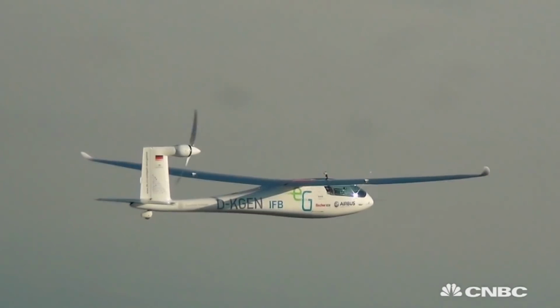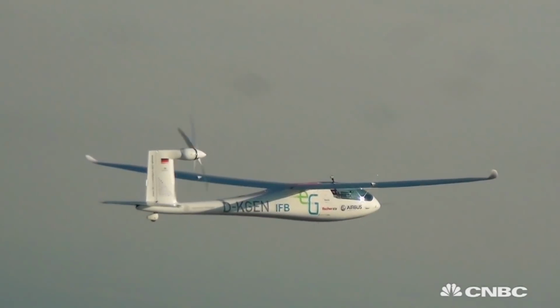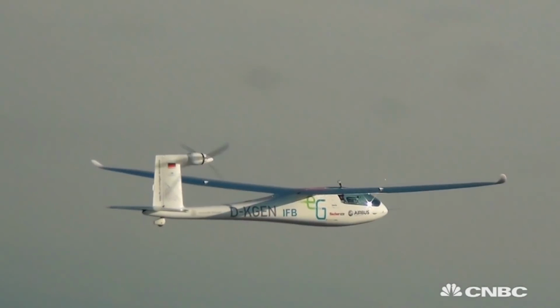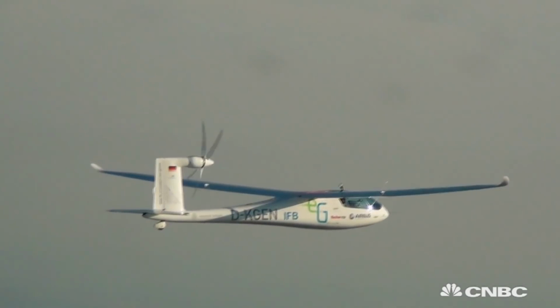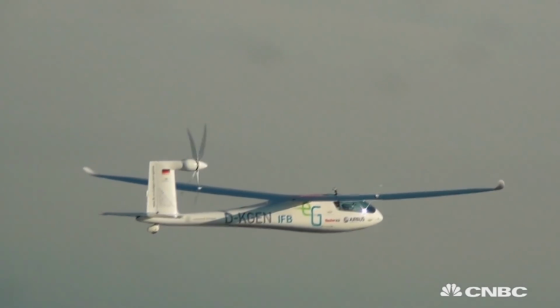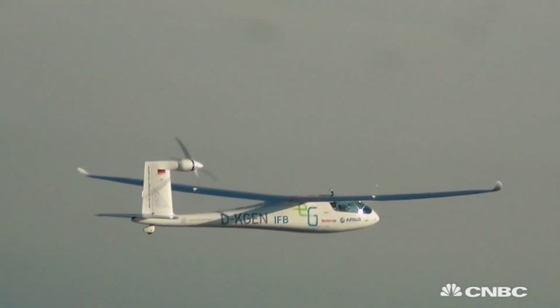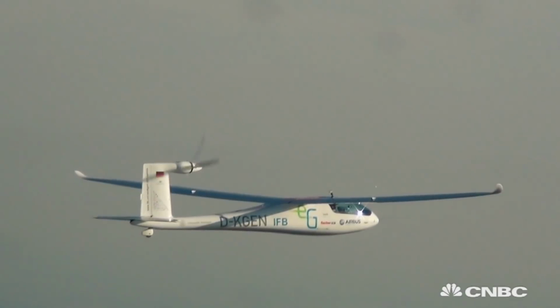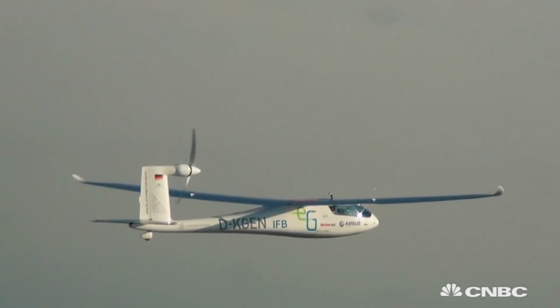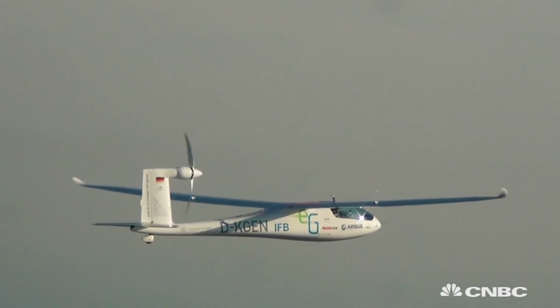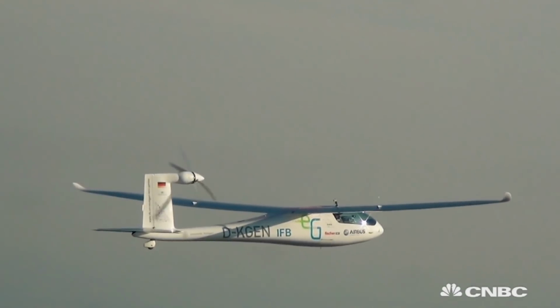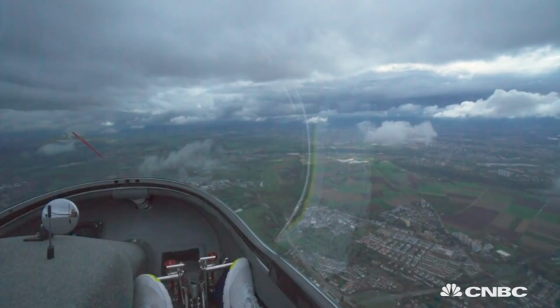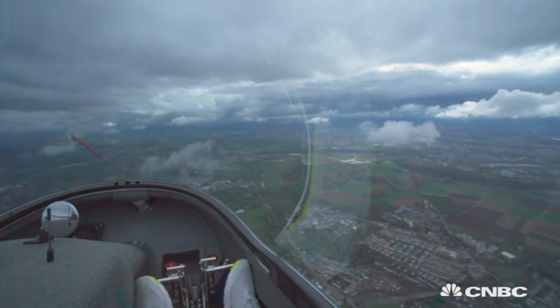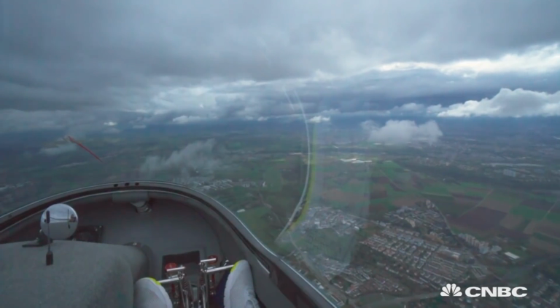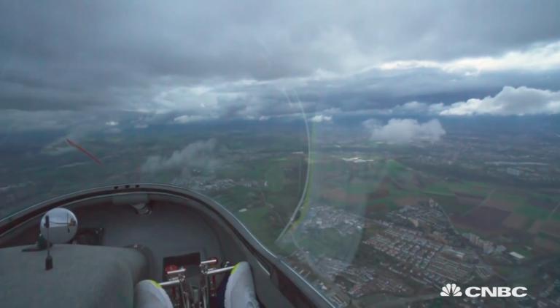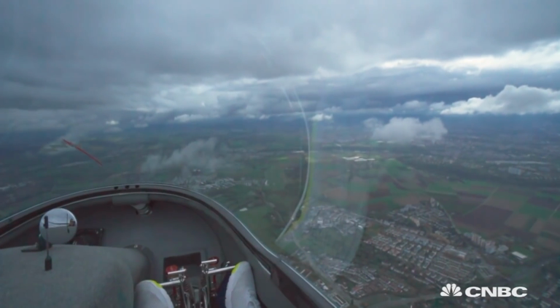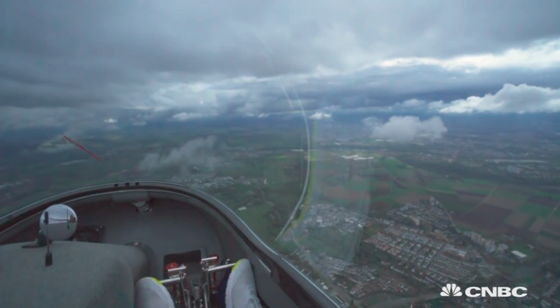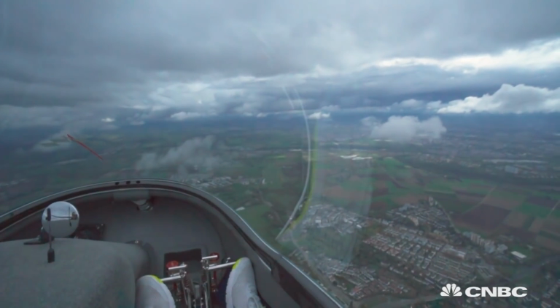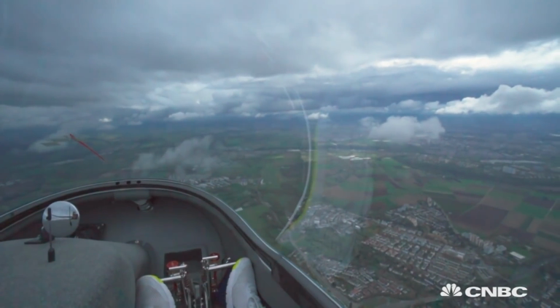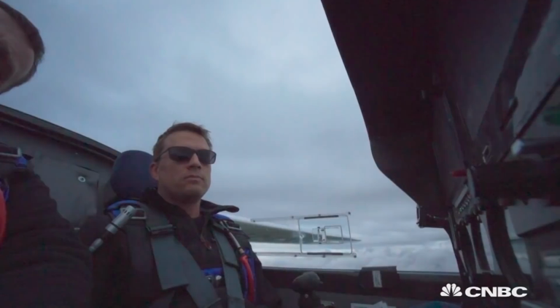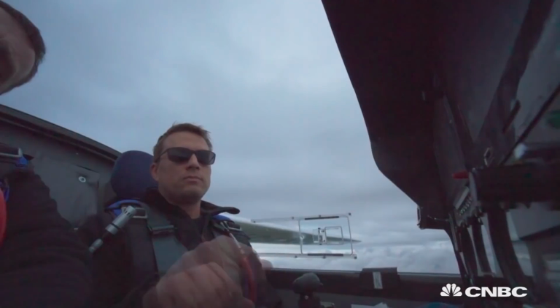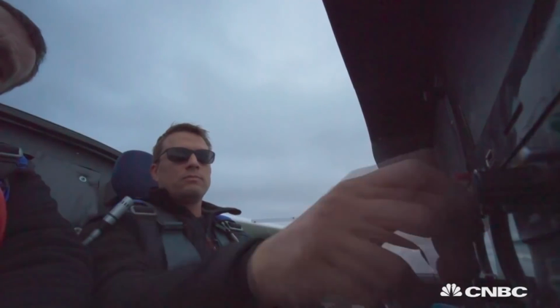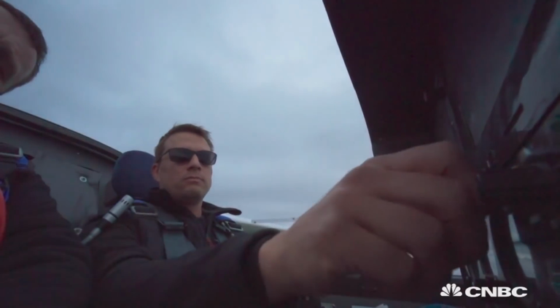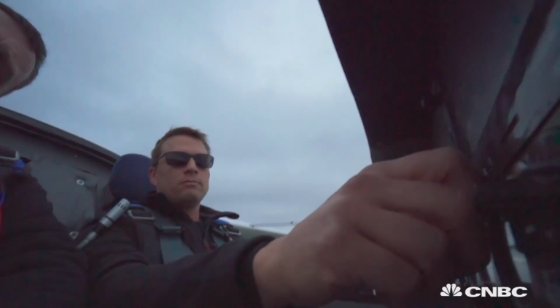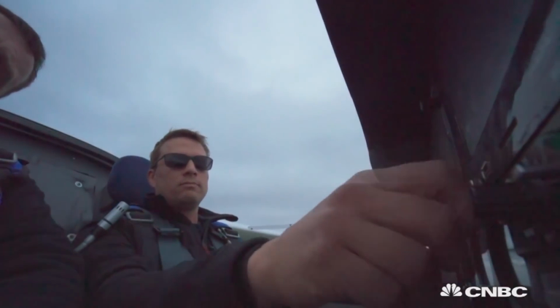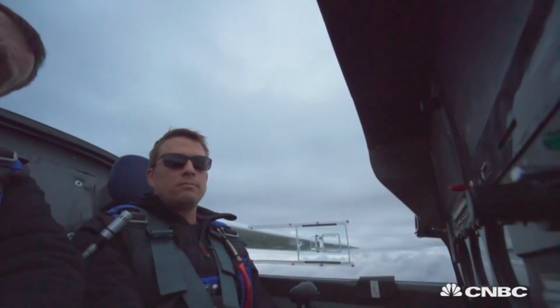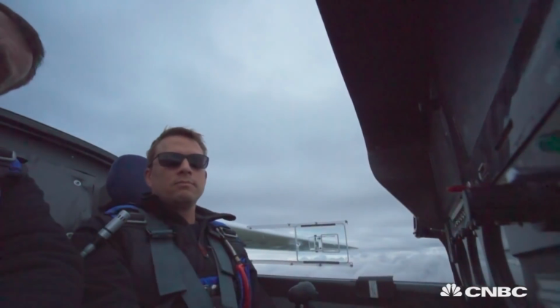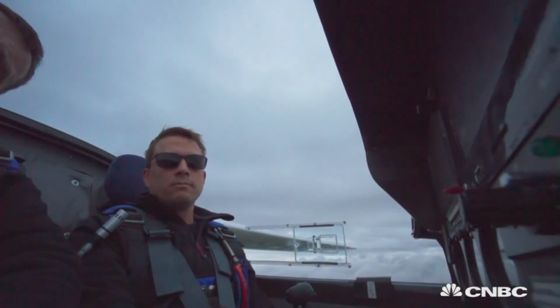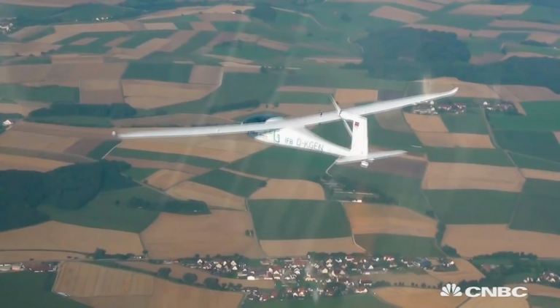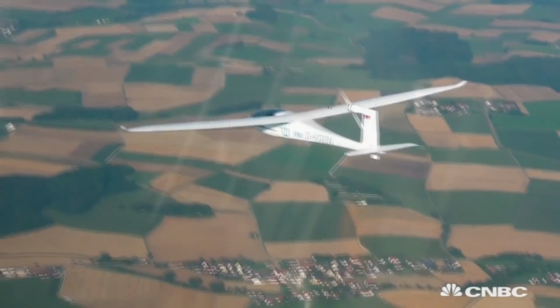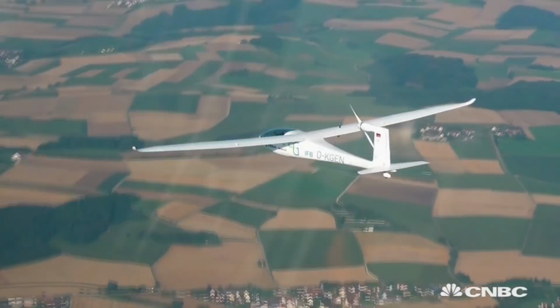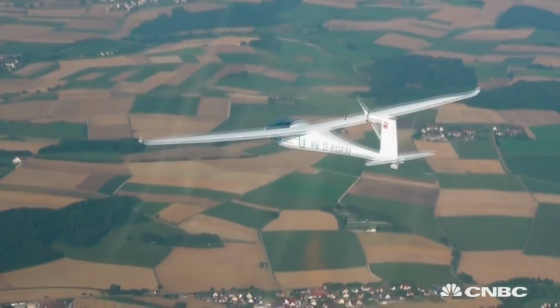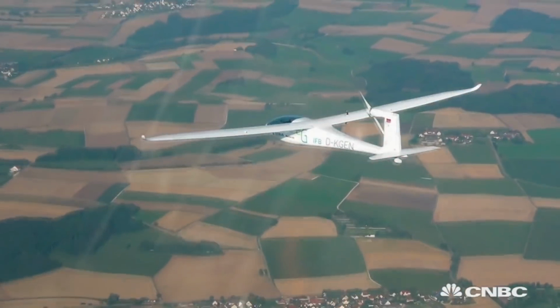So it seems electrically powered planes may soon not just be the exception but could one day become the norm. Watch this space.